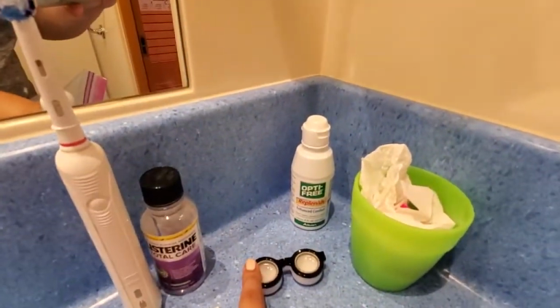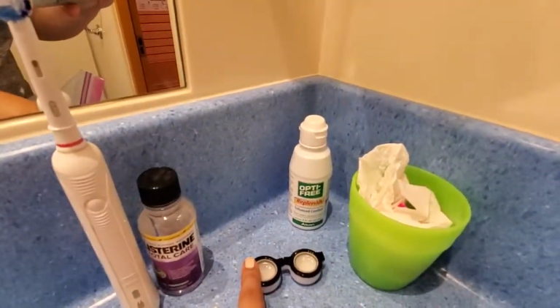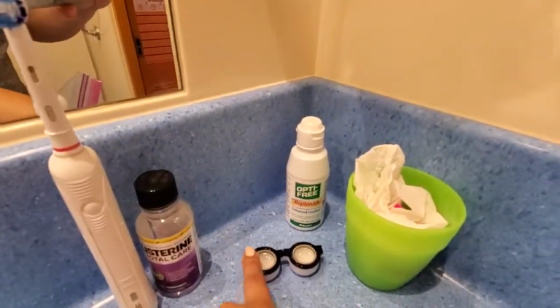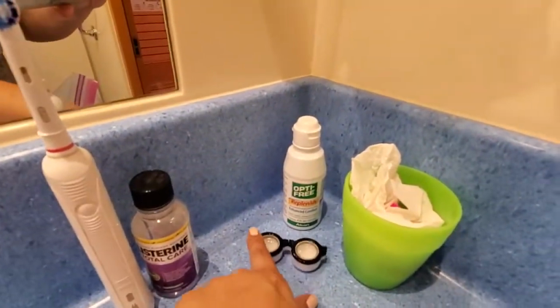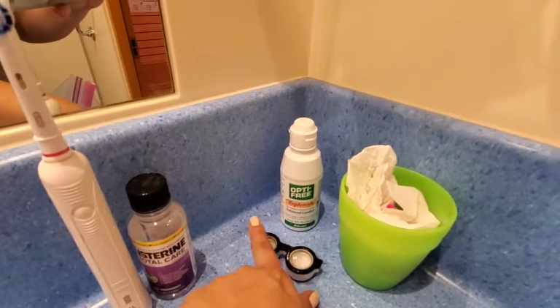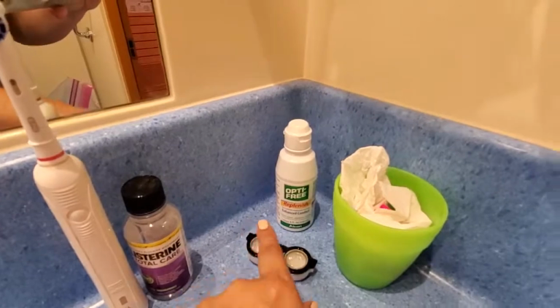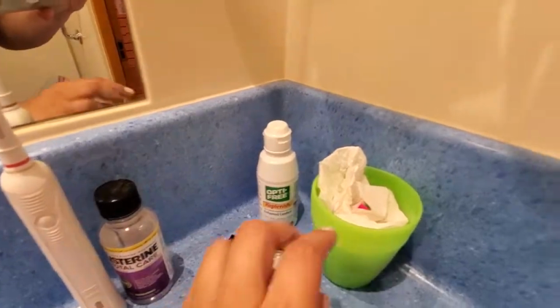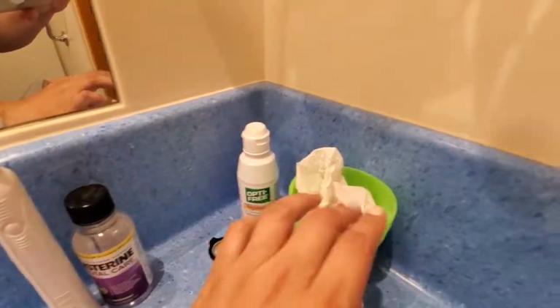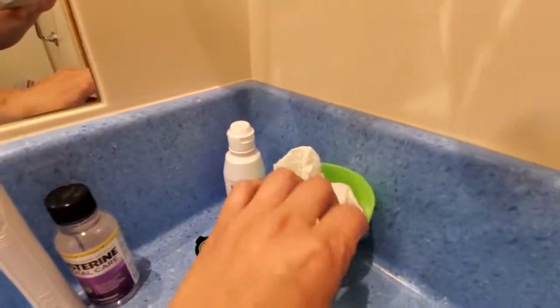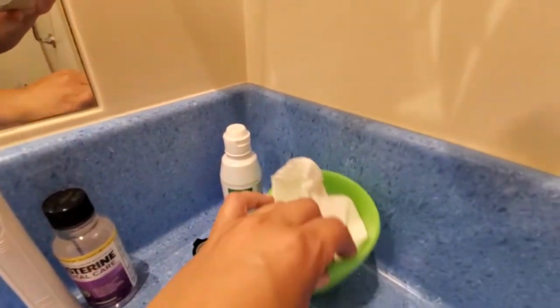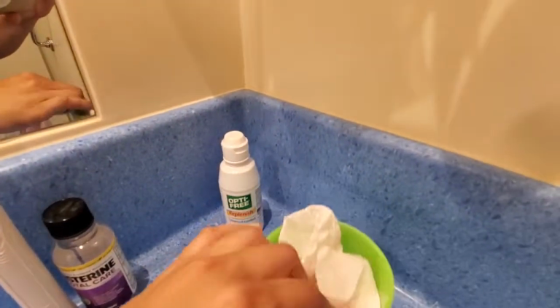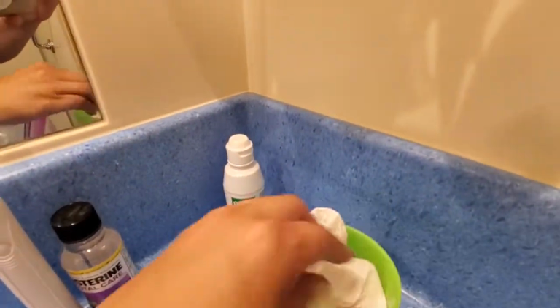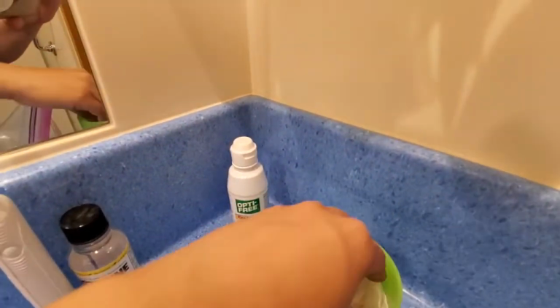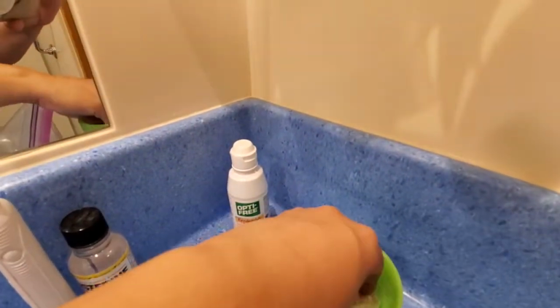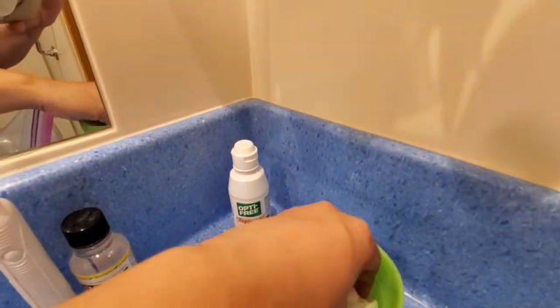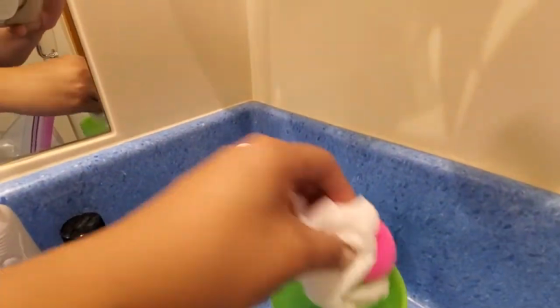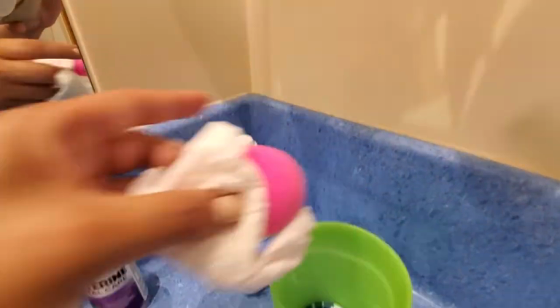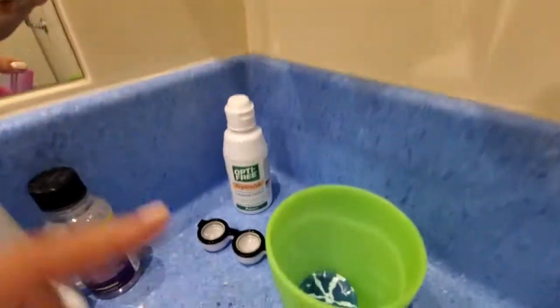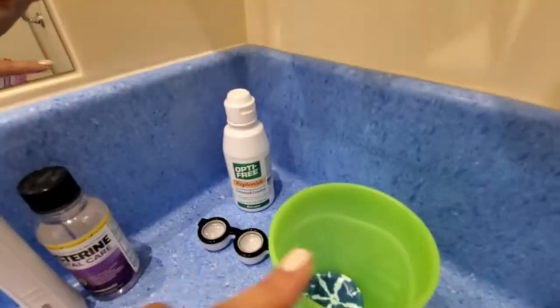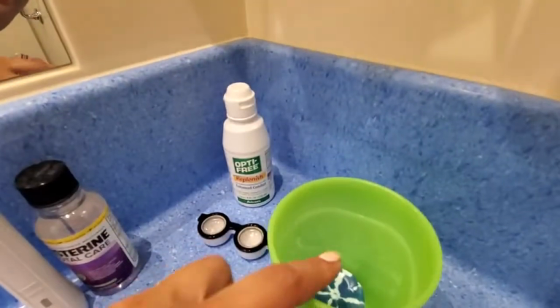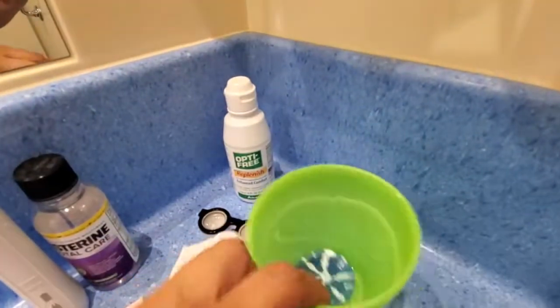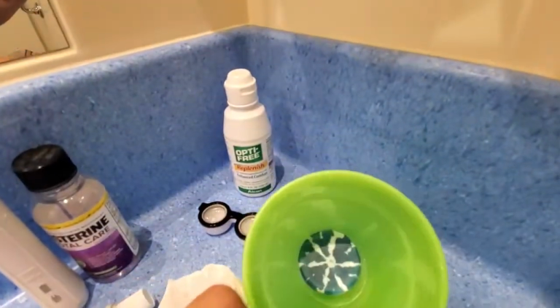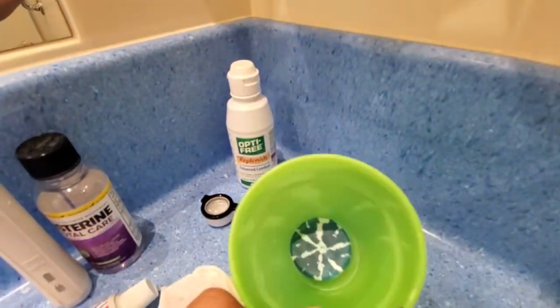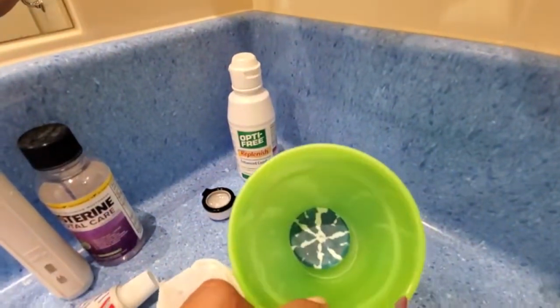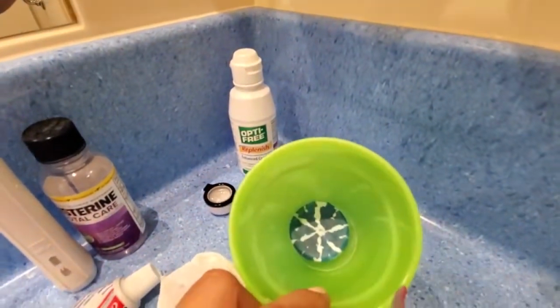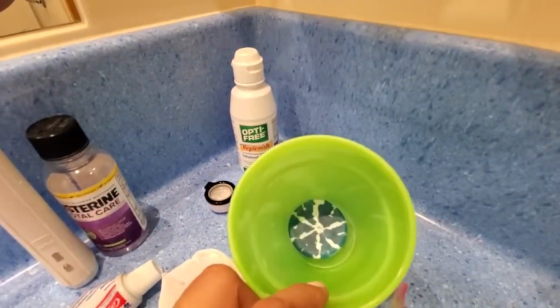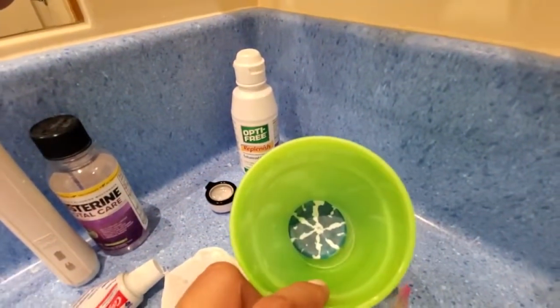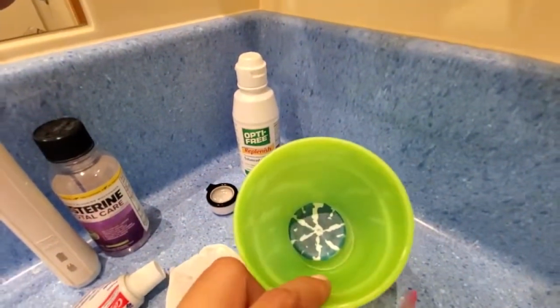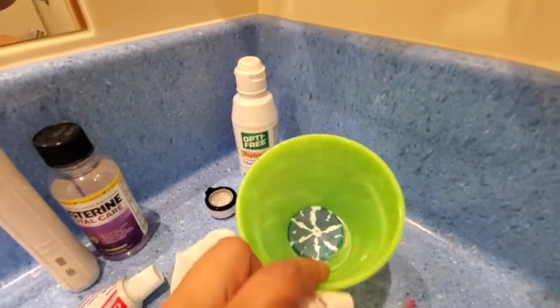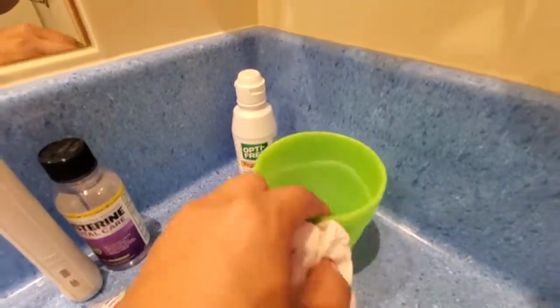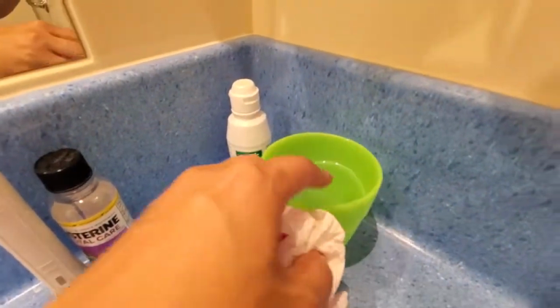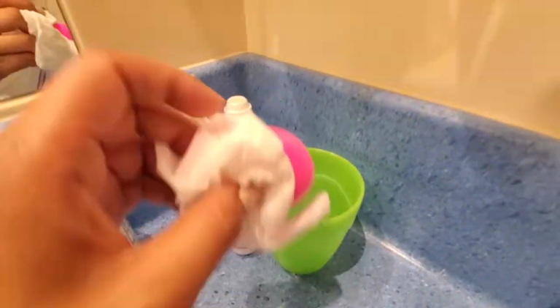My contact stuff. Then in here, I have my beauty blender, and then the soap to clean it.